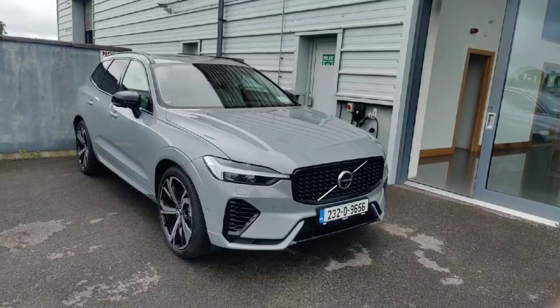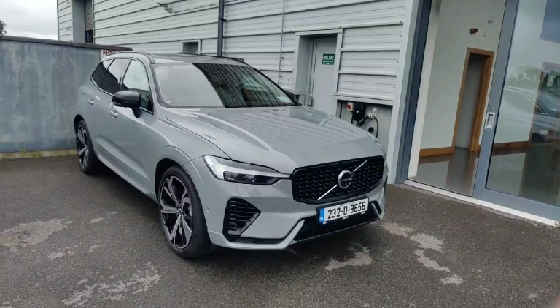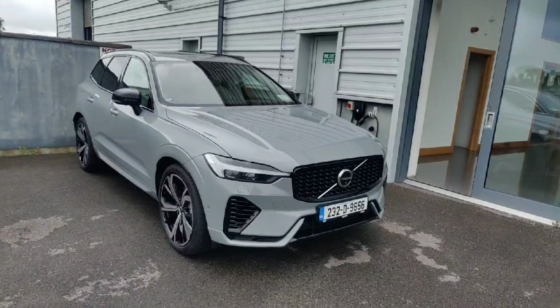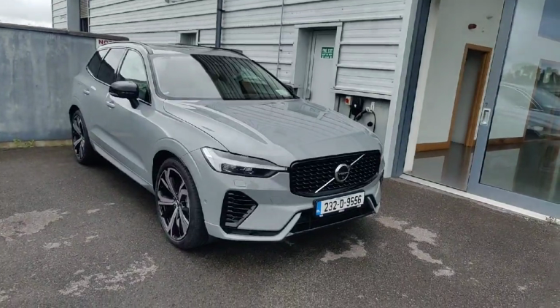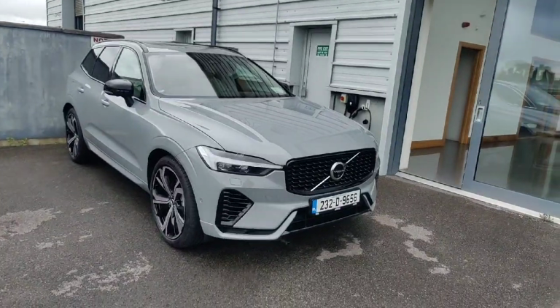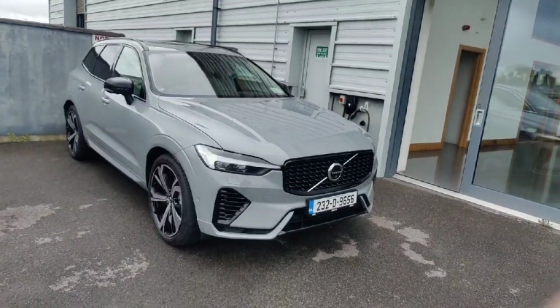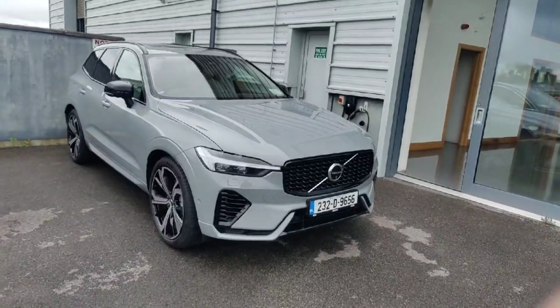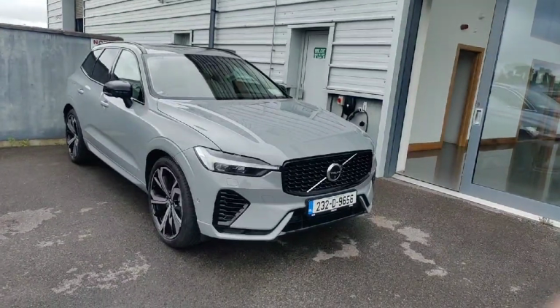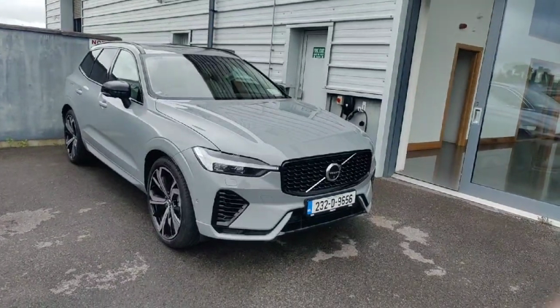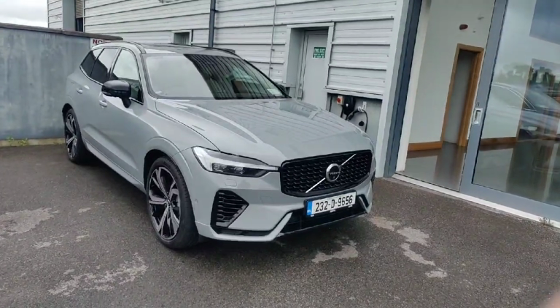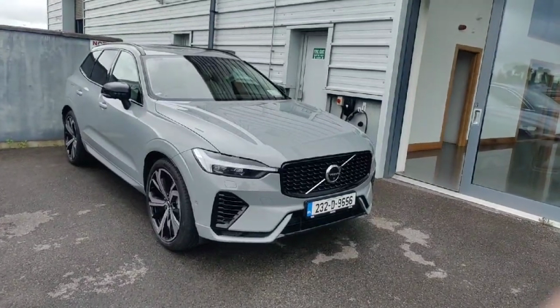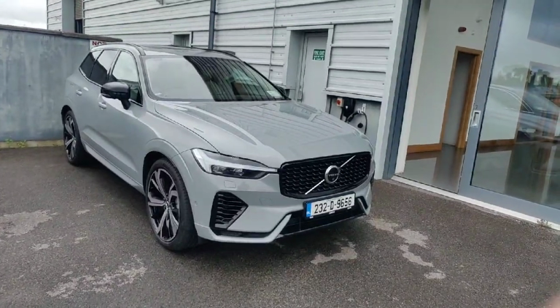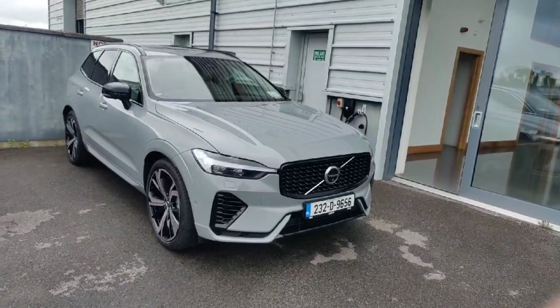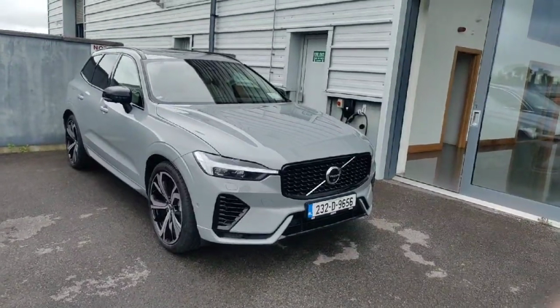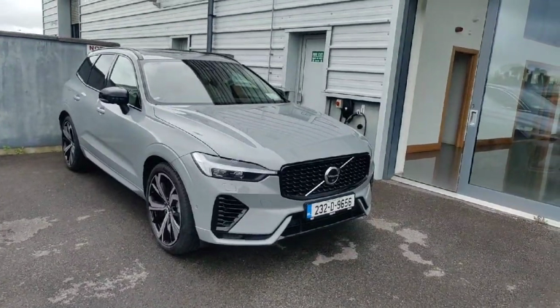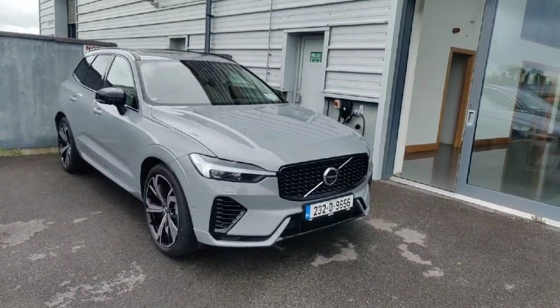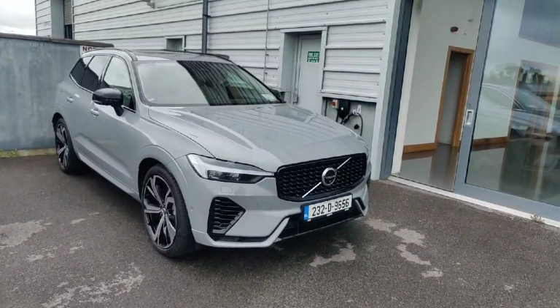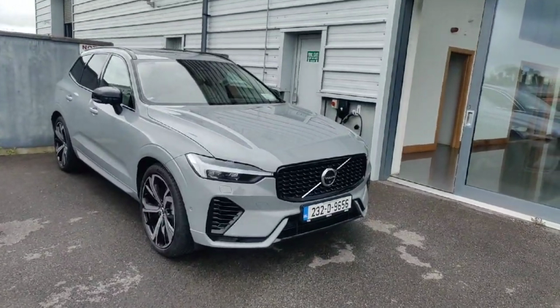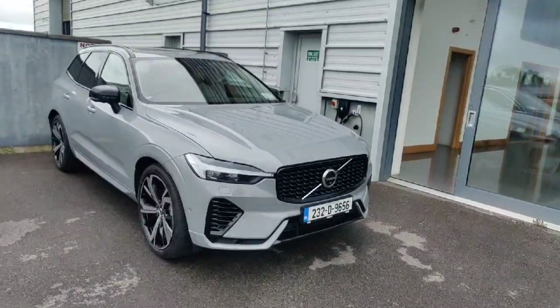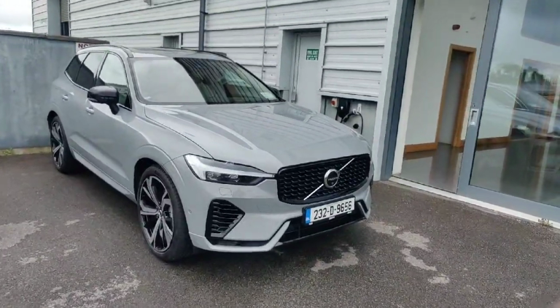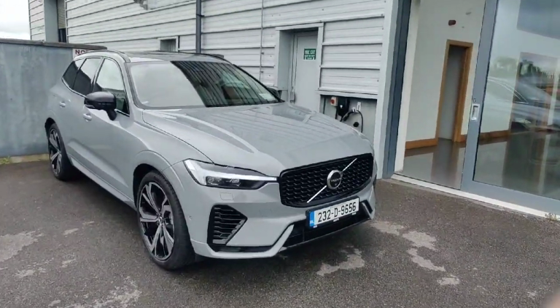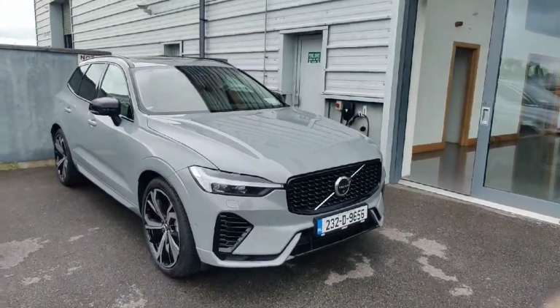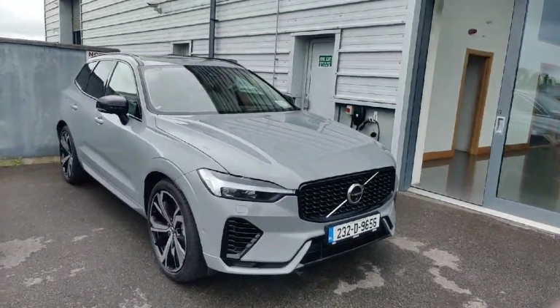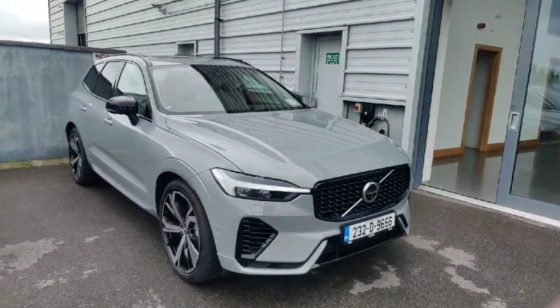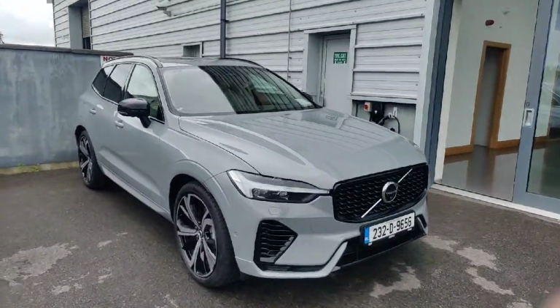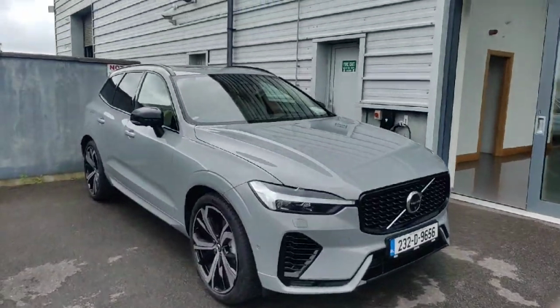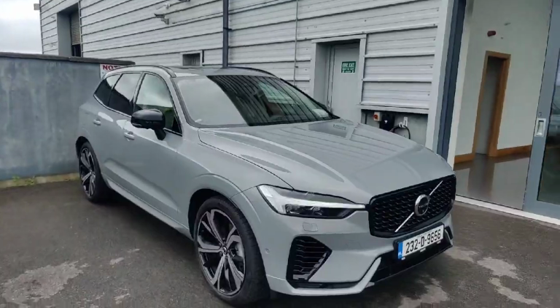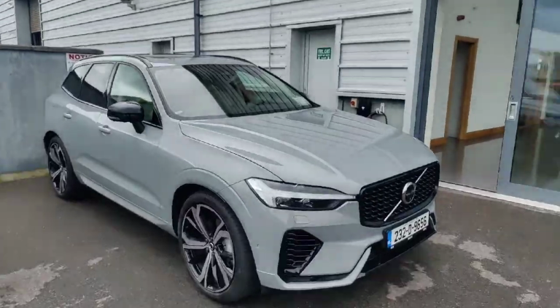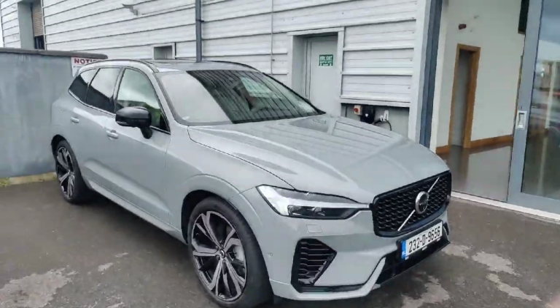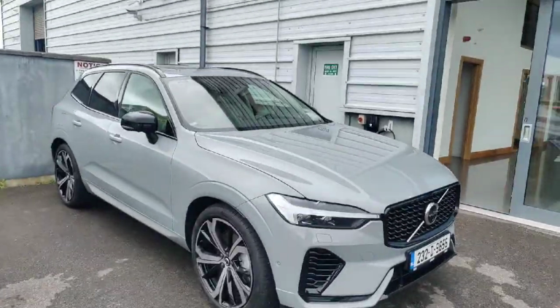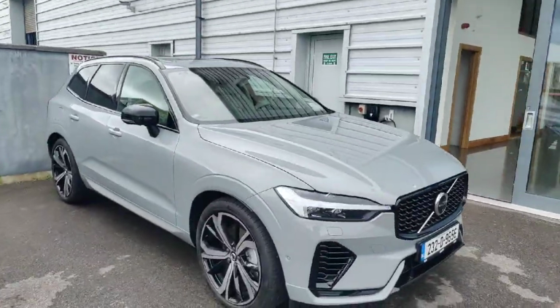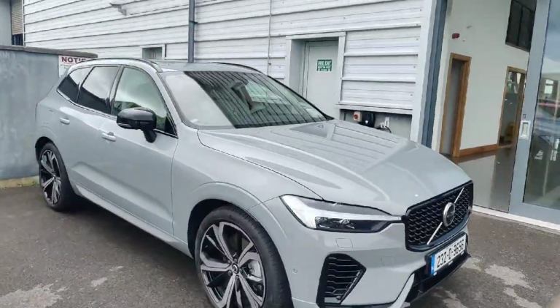Hello, Simon here from Joe Duffy's Navan Volvo, bringing you a quick video of this Ultima XC60 that we have in stock.